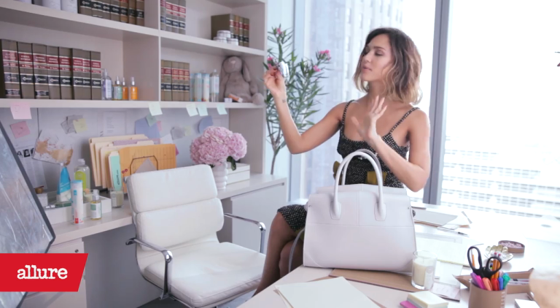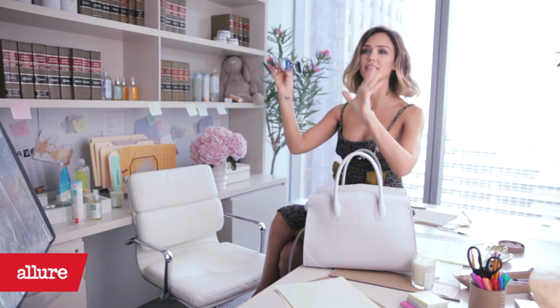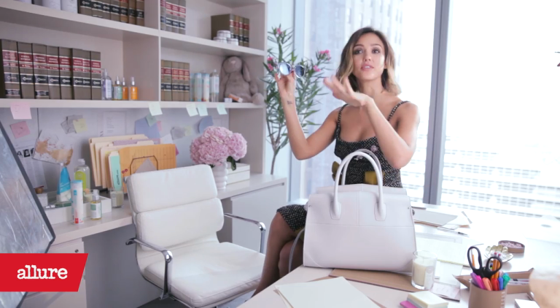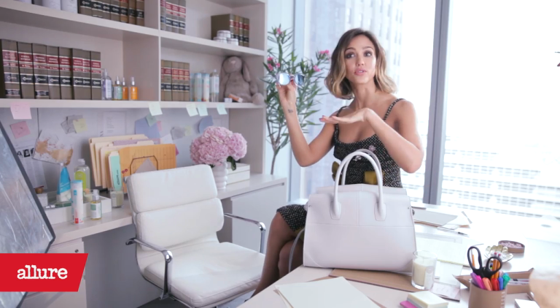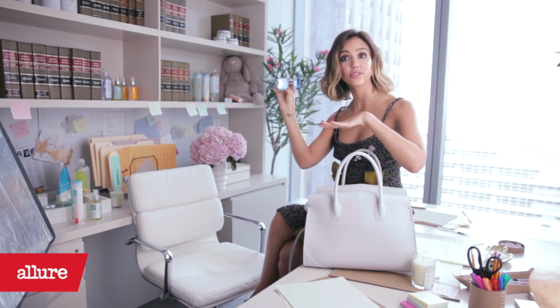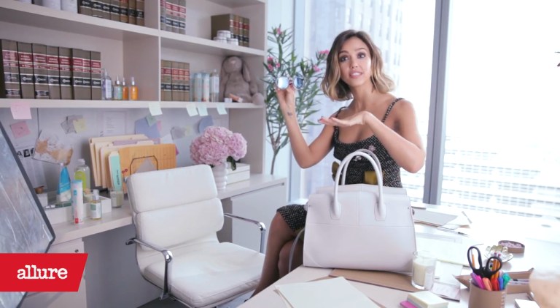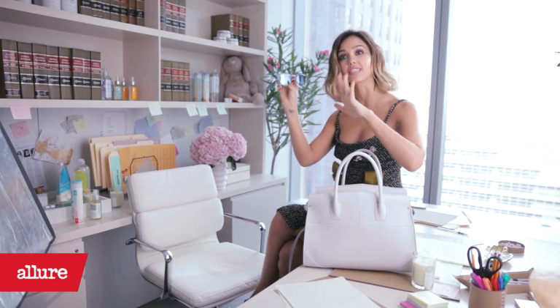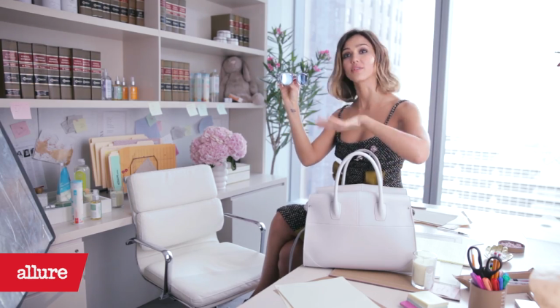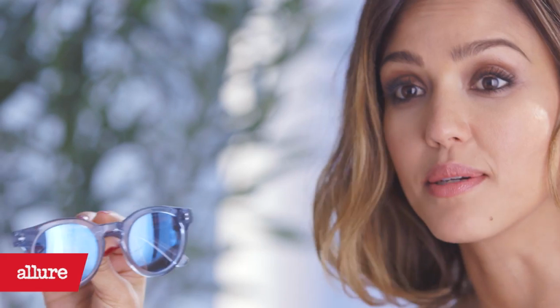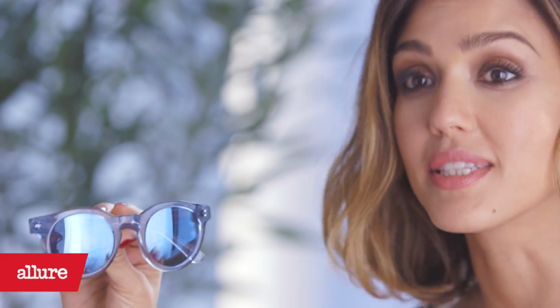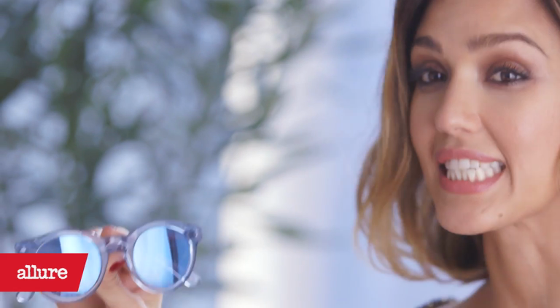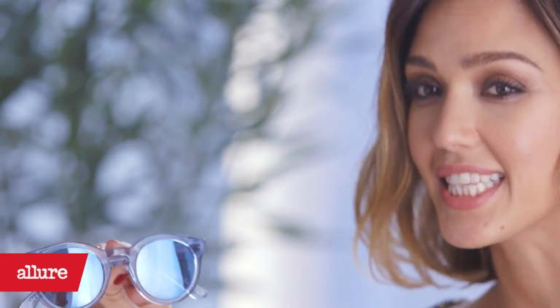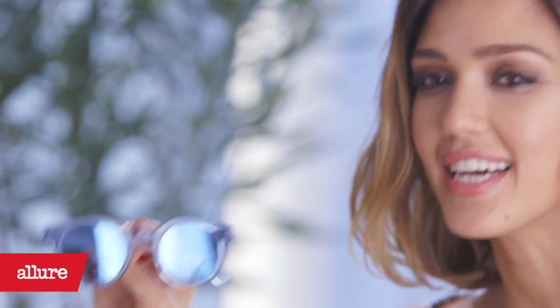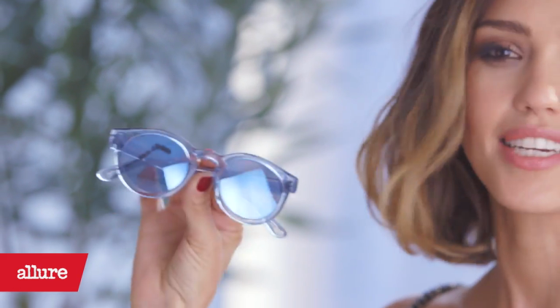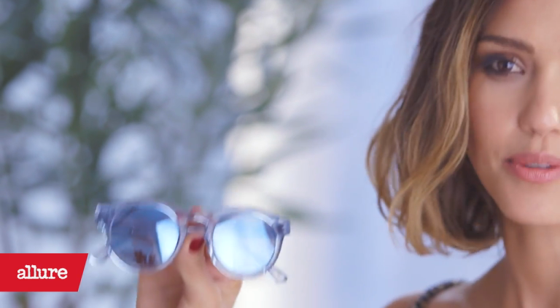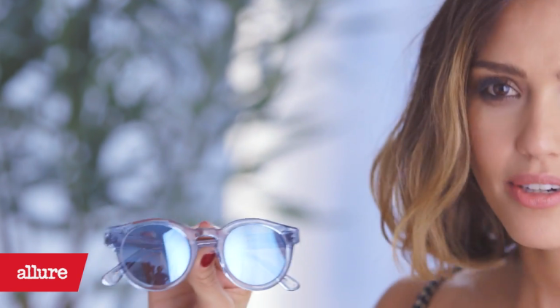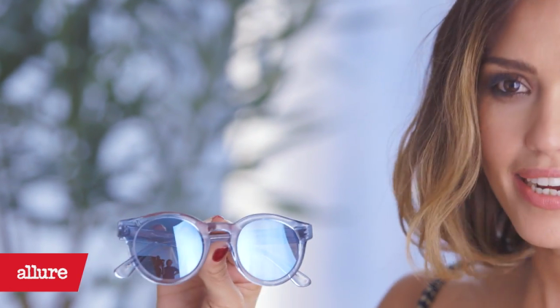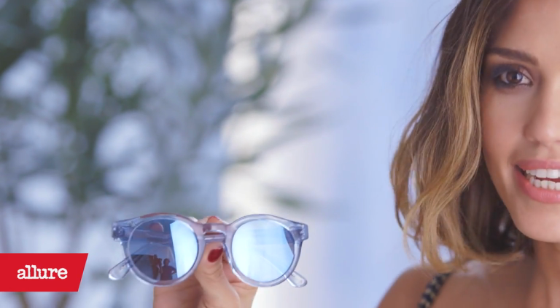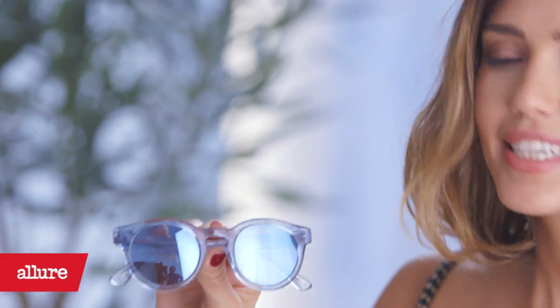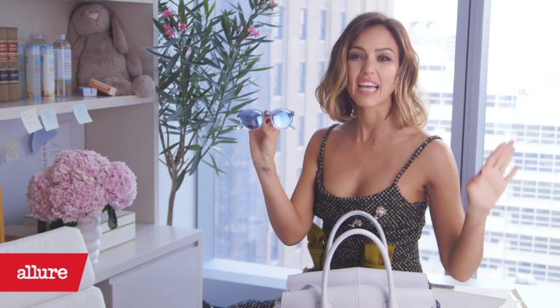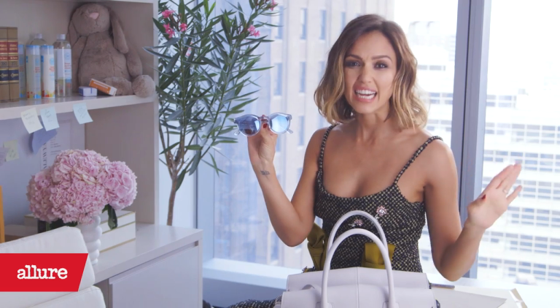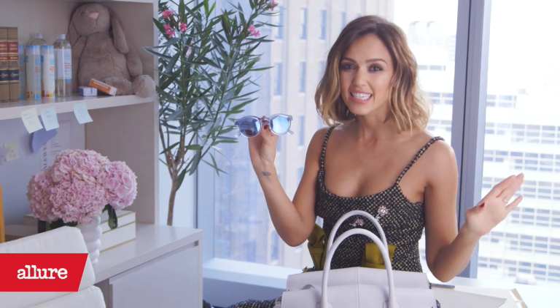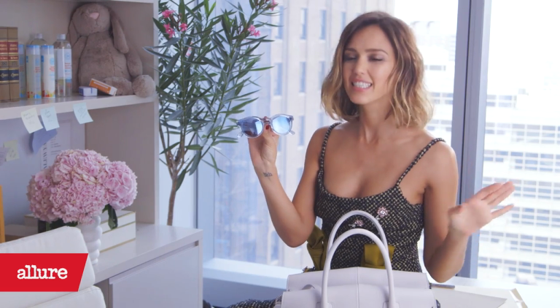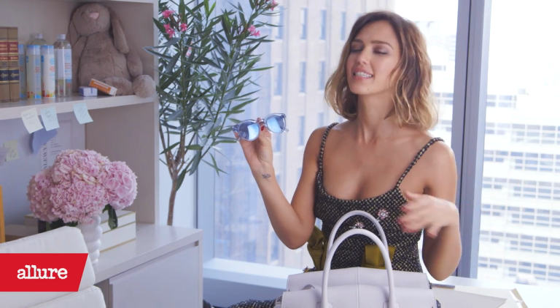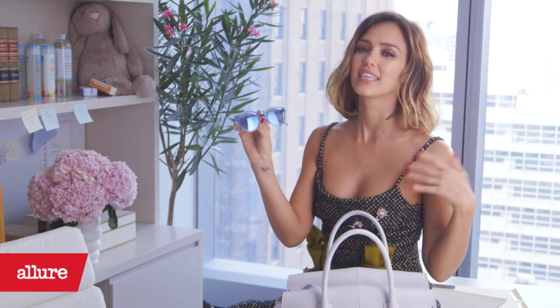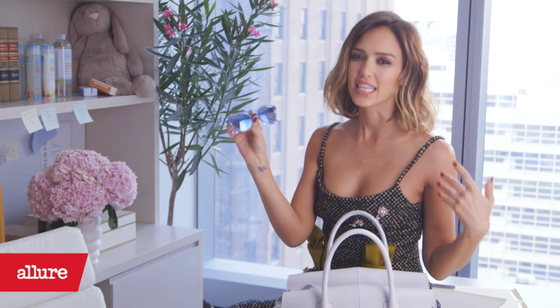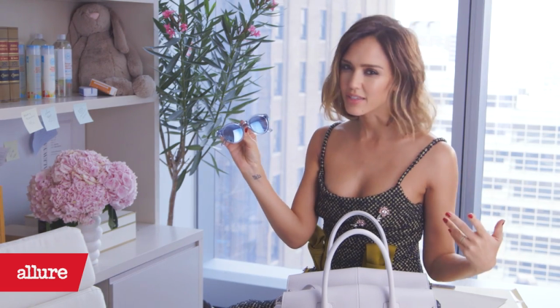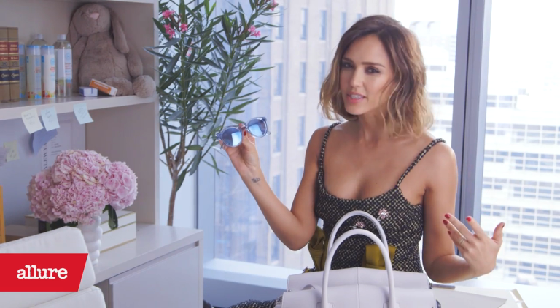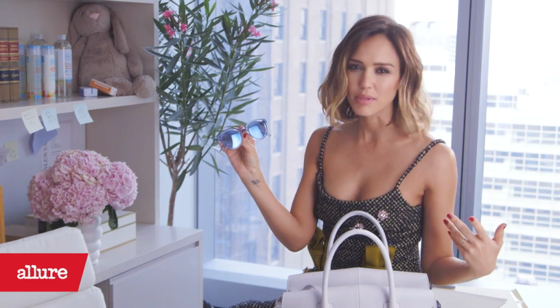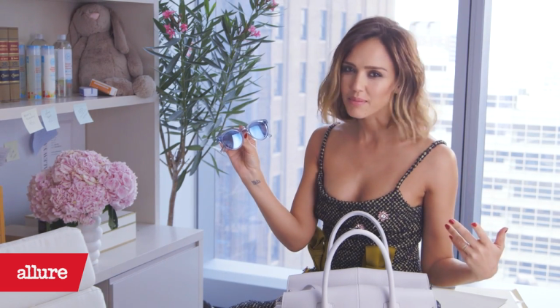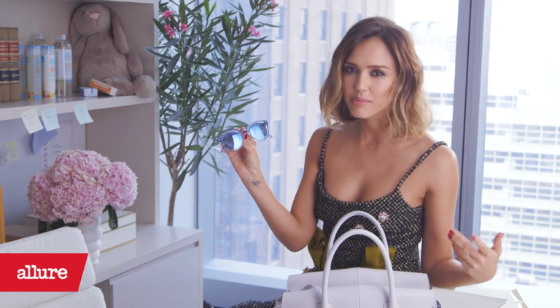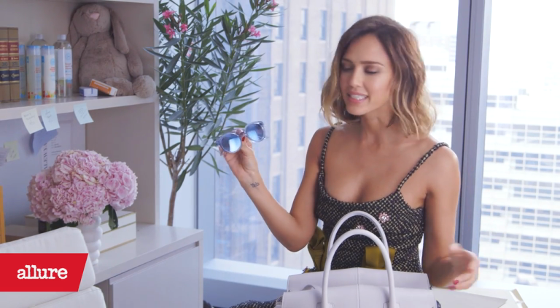I can wear neutrals and creams and things like that. I could also wear gray. Black — I love a good black moment.